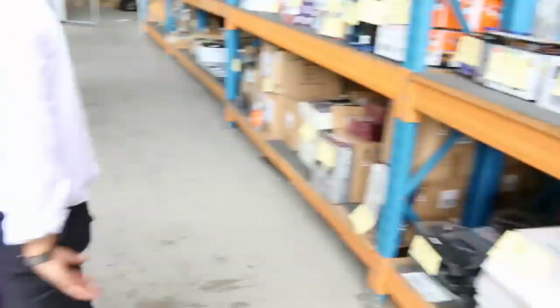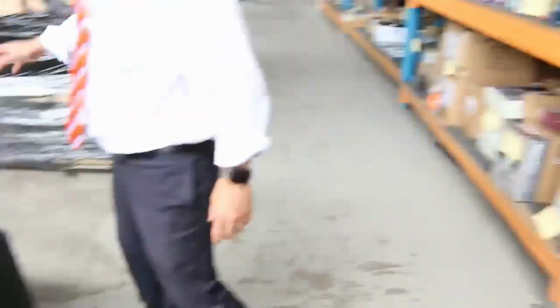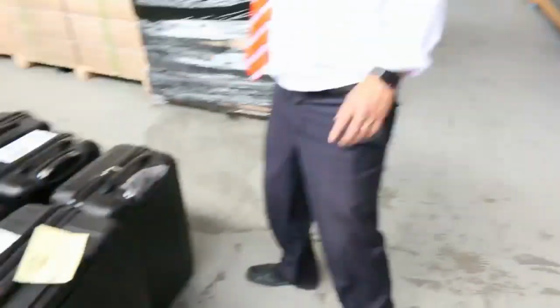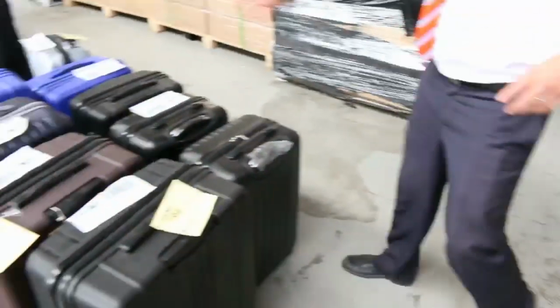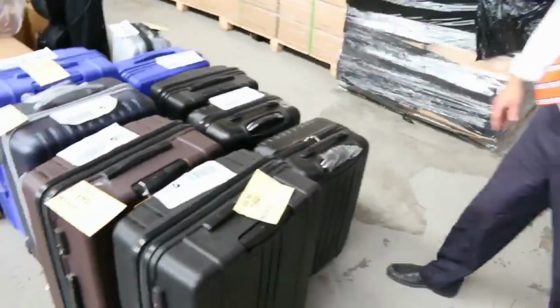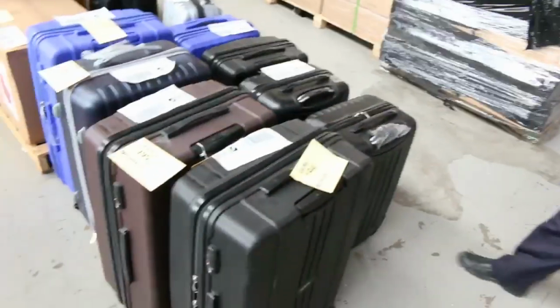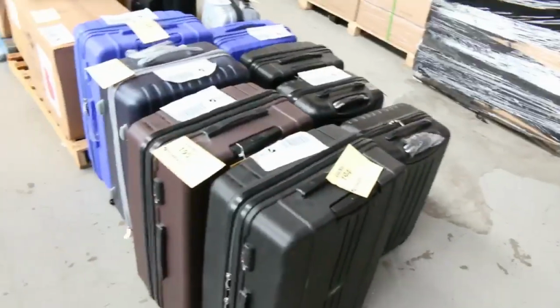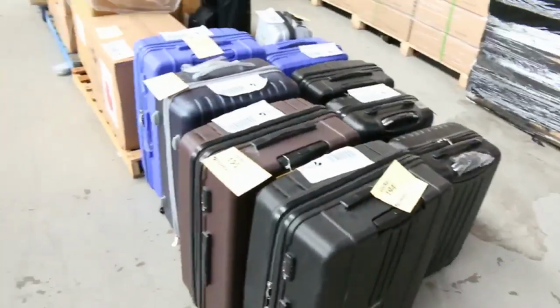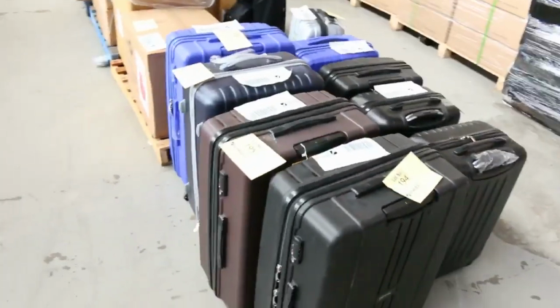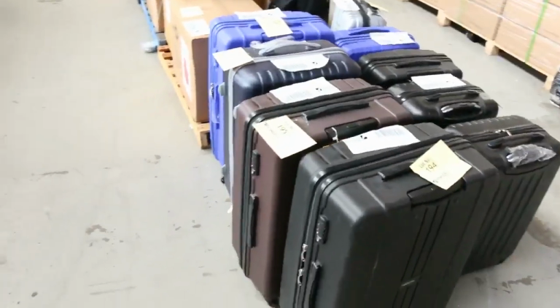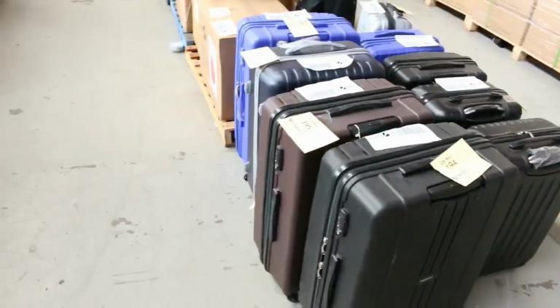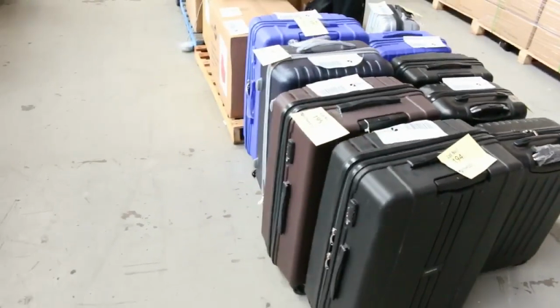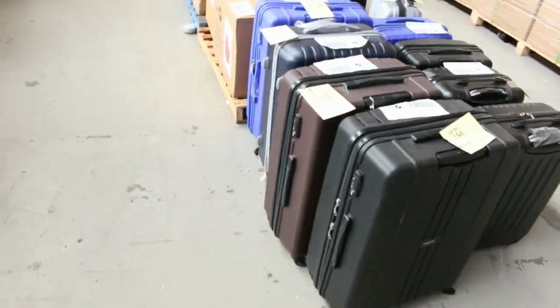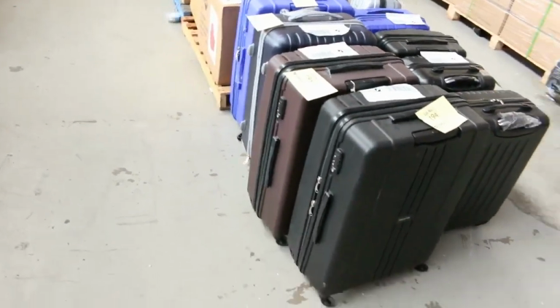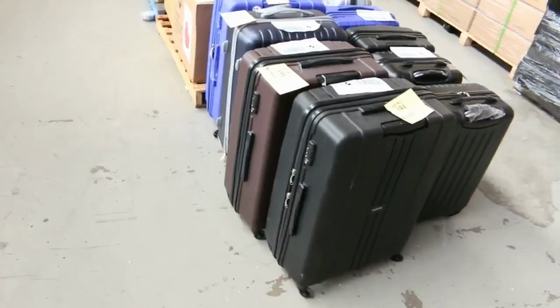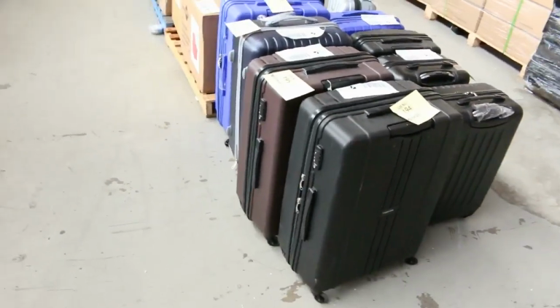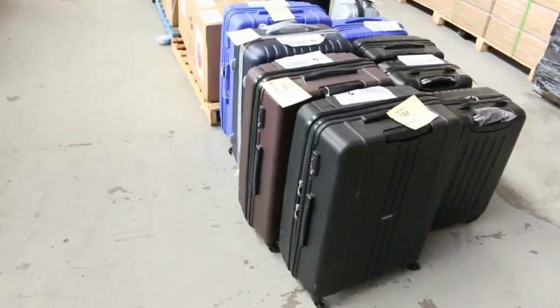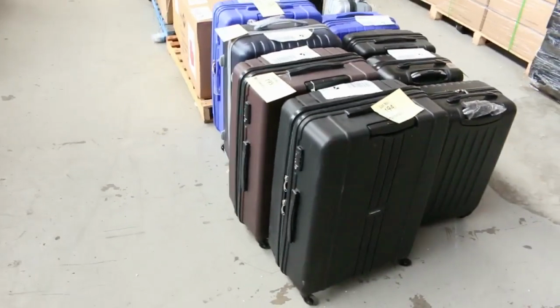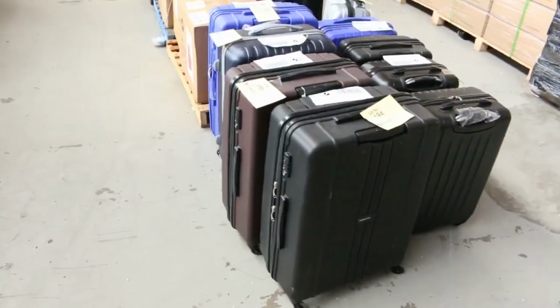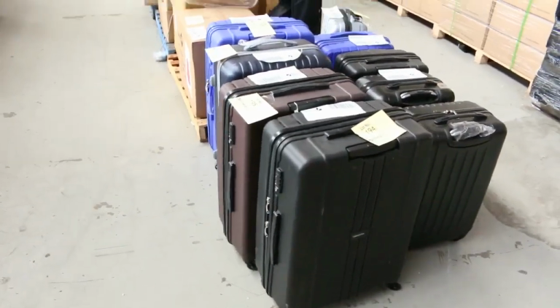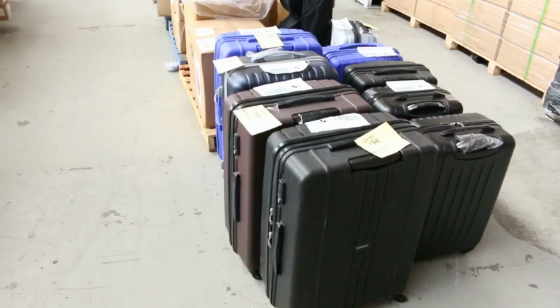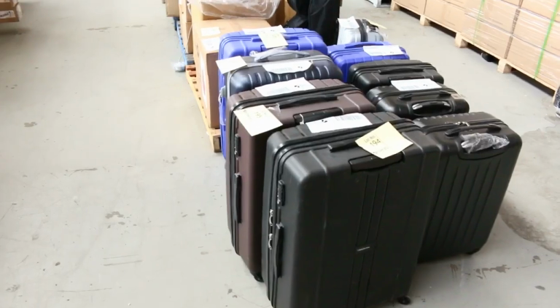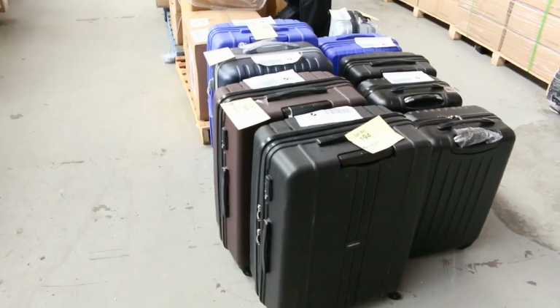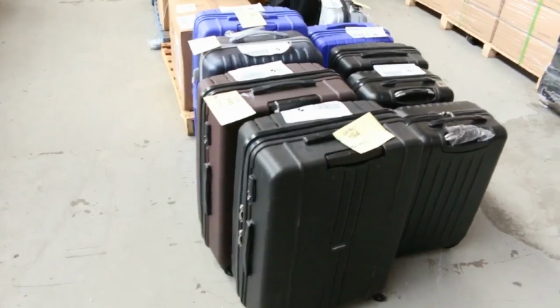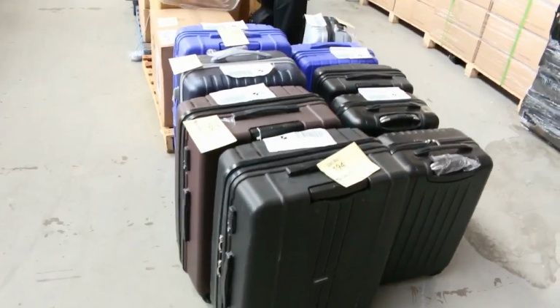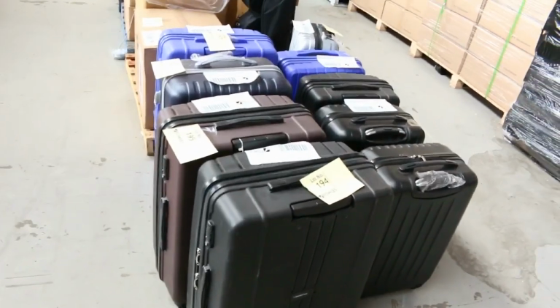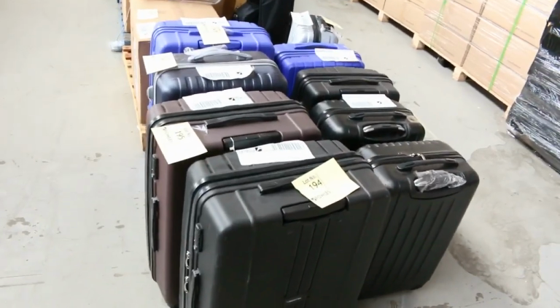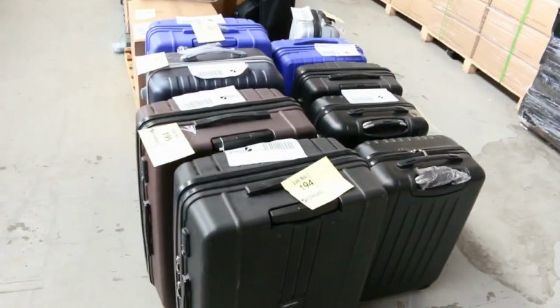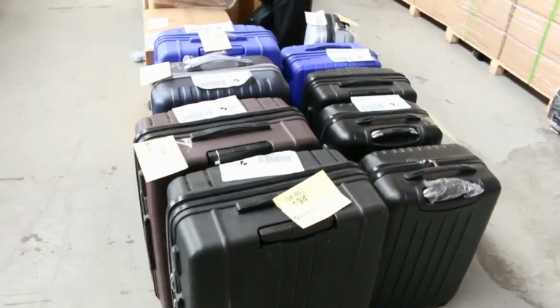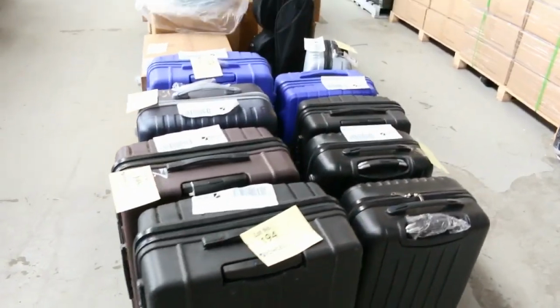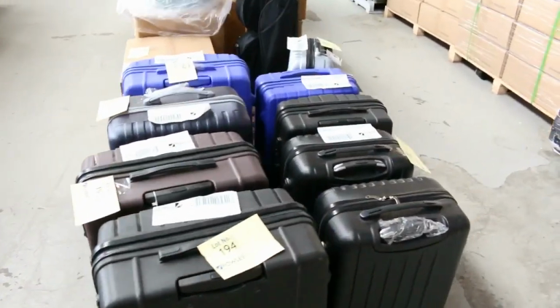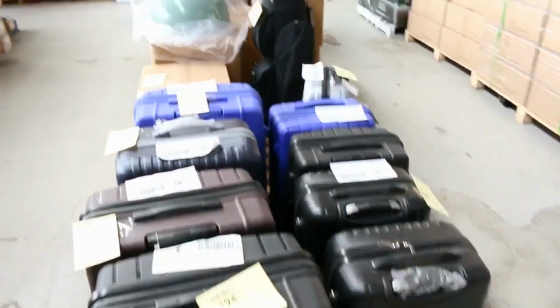There's a little bit of luggage here as well — that will be unreserved. I can see about eight or nine different suitcases here, and a couple of golf bags.